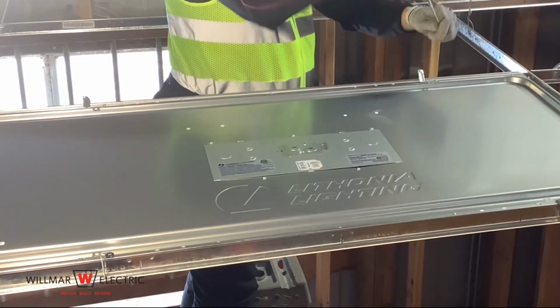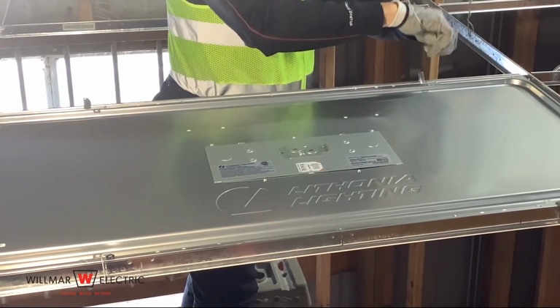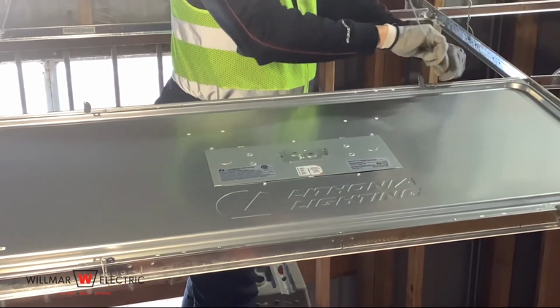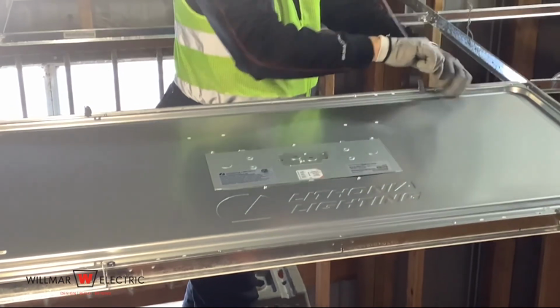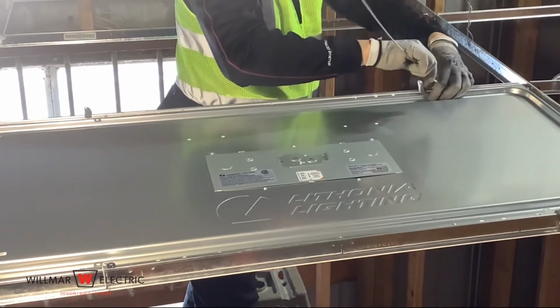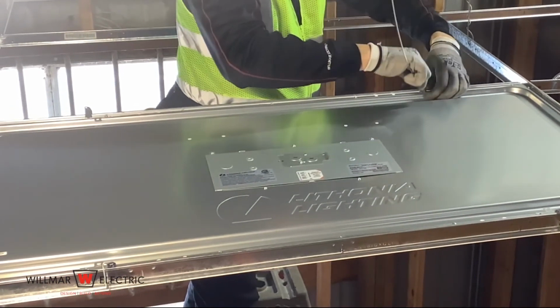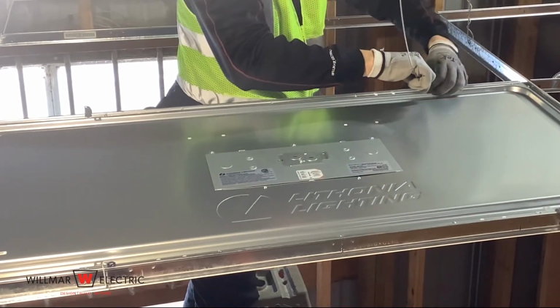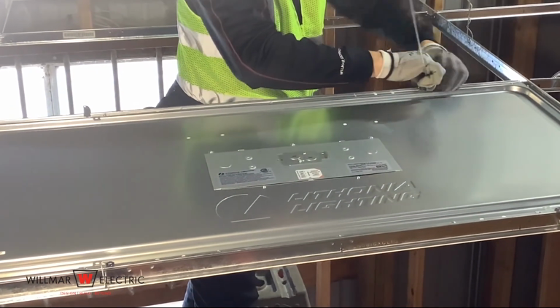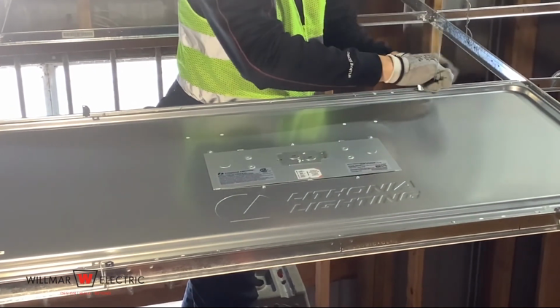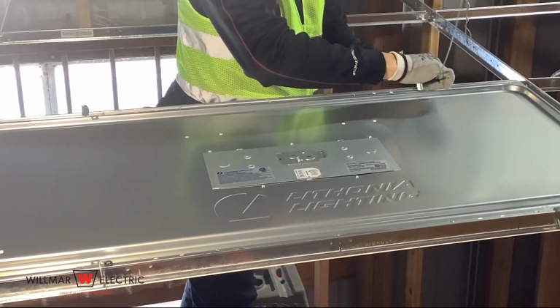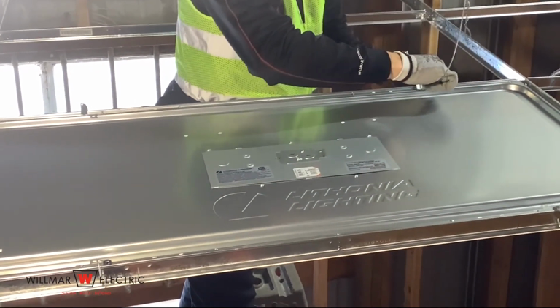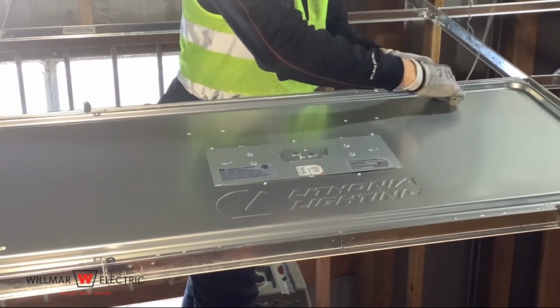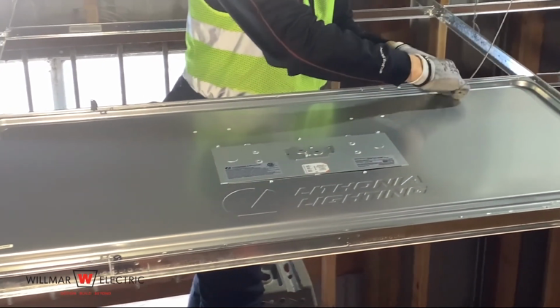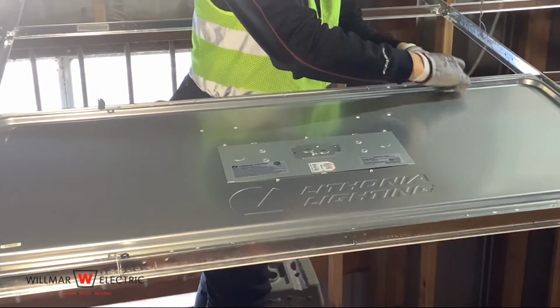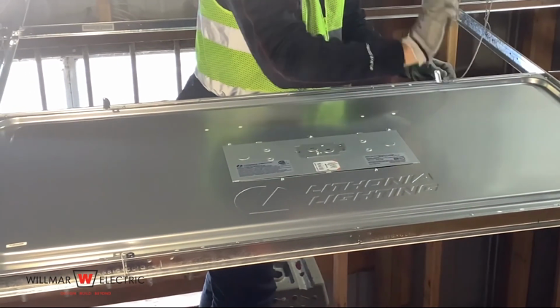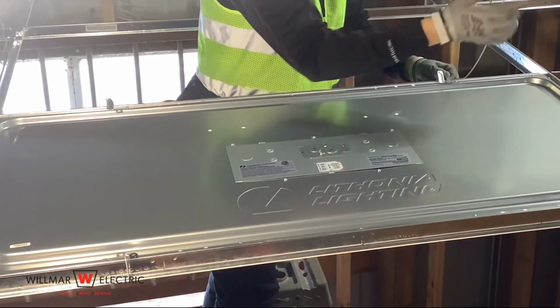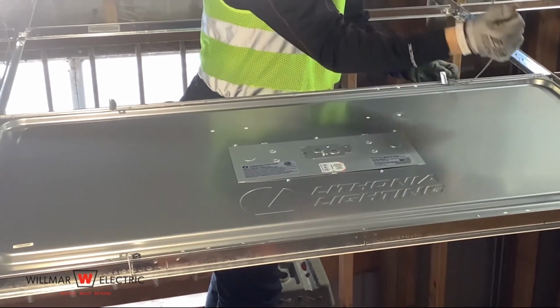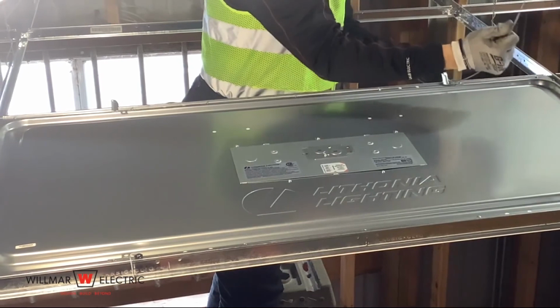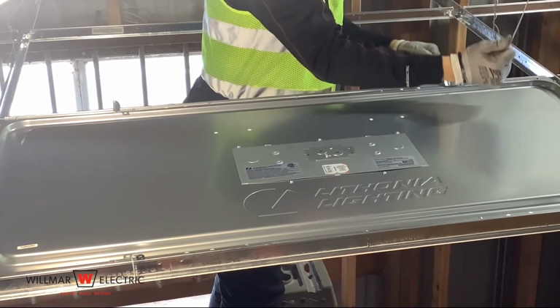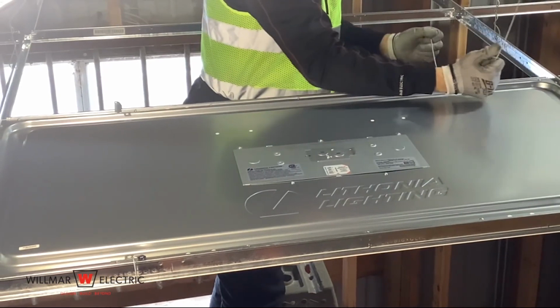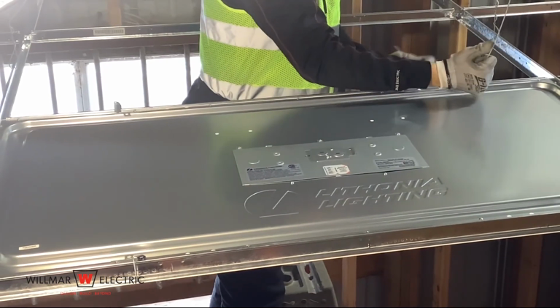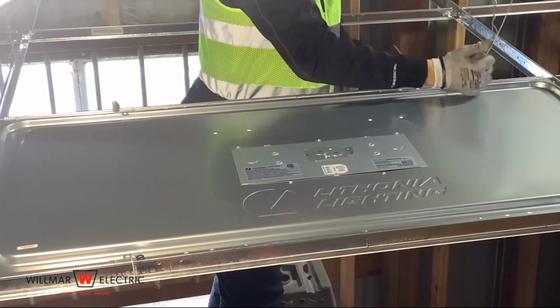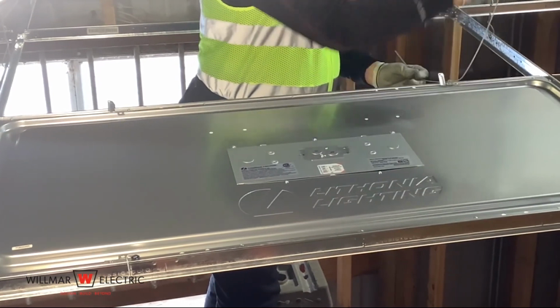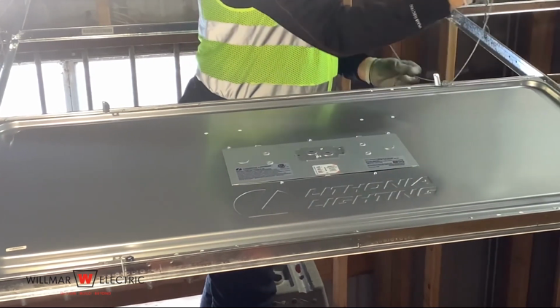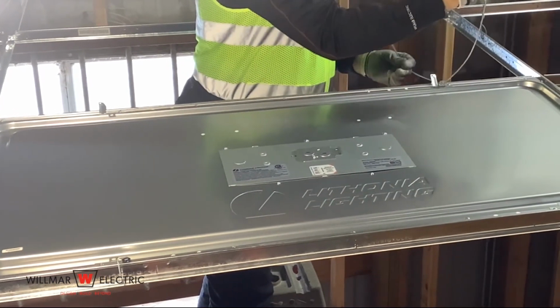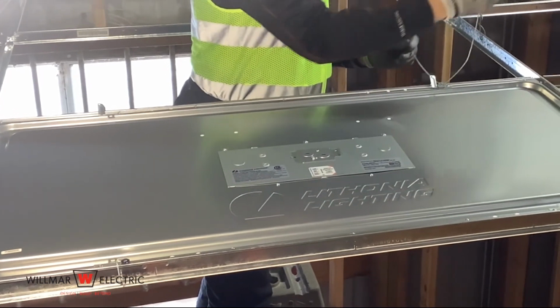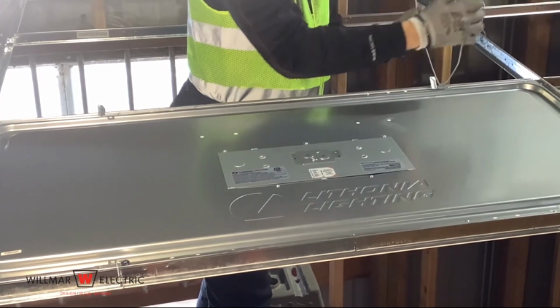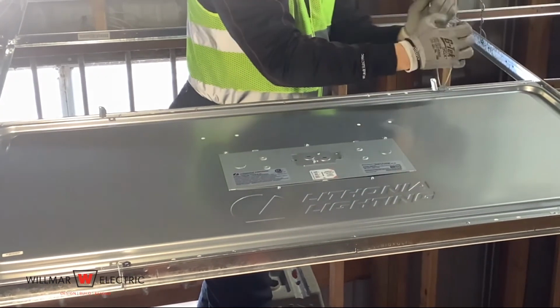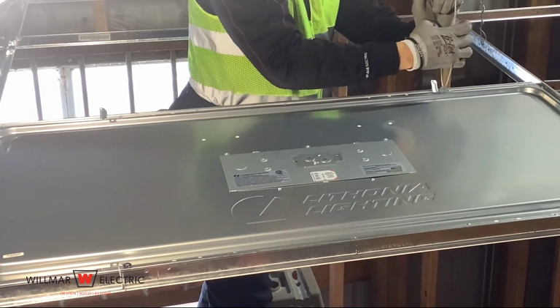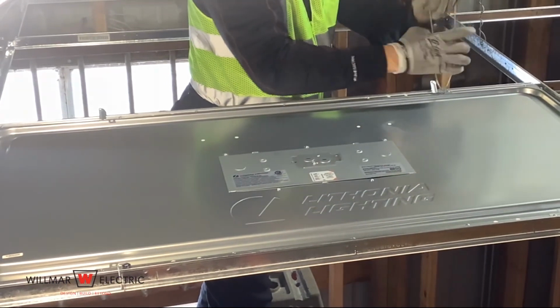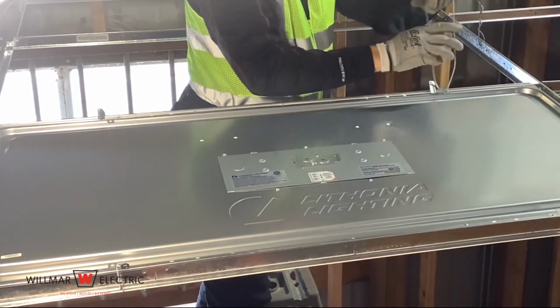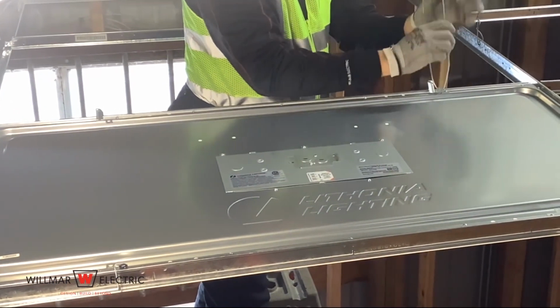Secure the fixture with the grid wires. Twist the wire several times, making sure the tail is not sticking out, creating a safety hazard.